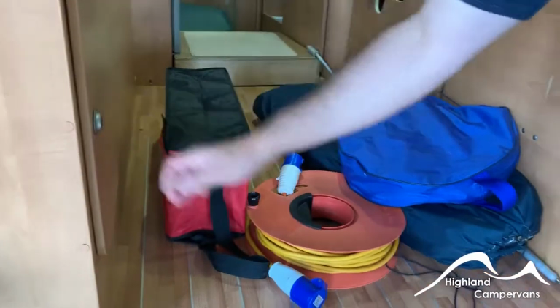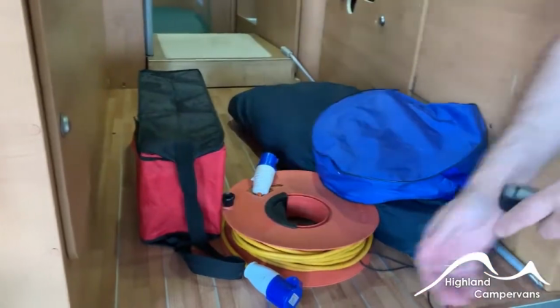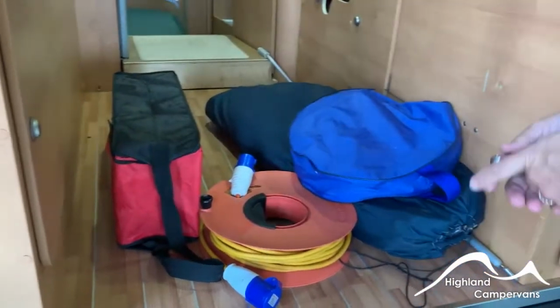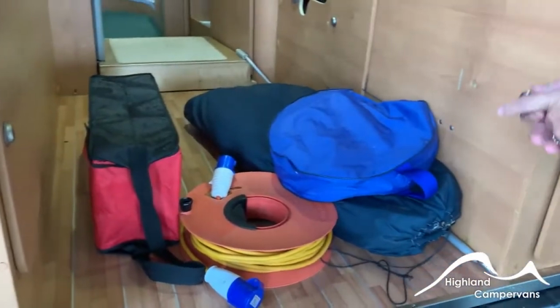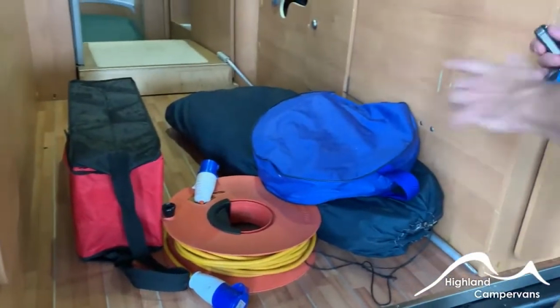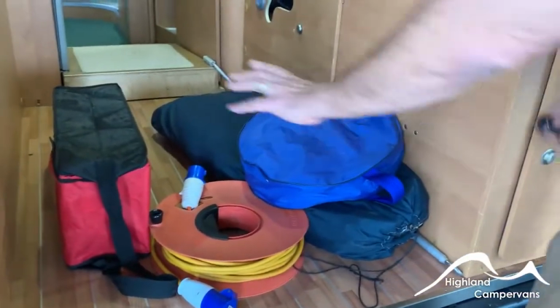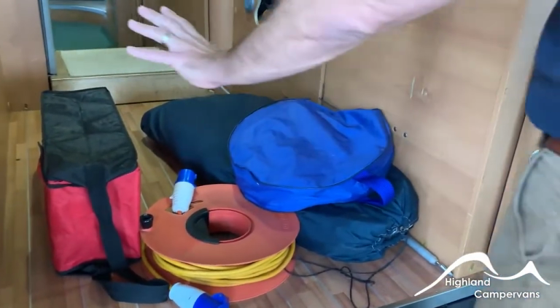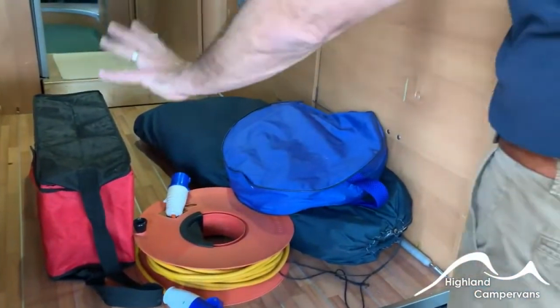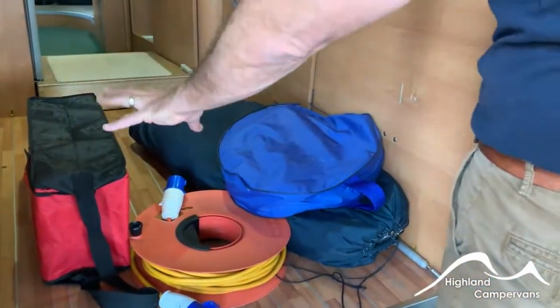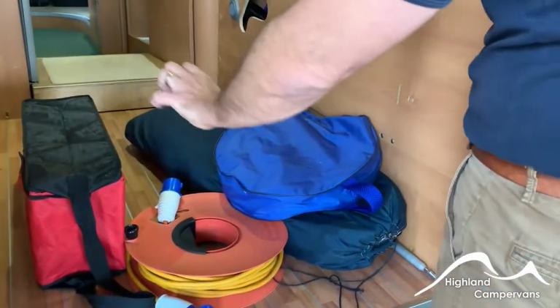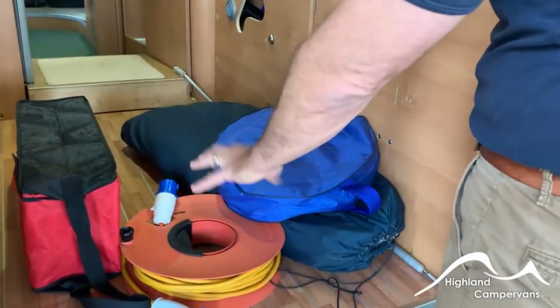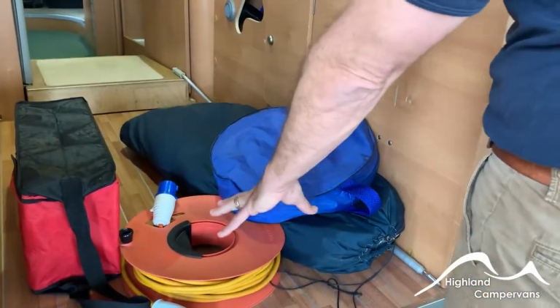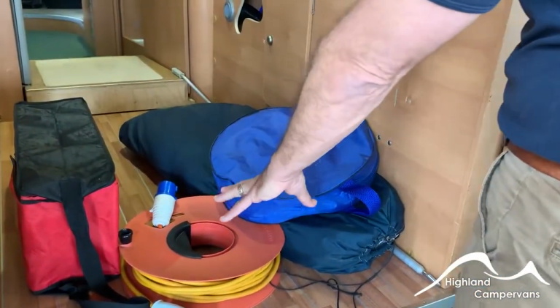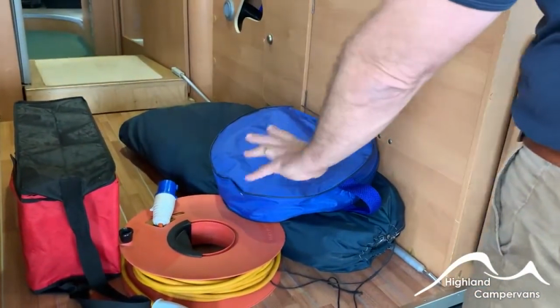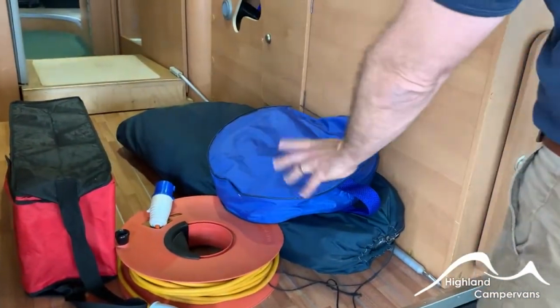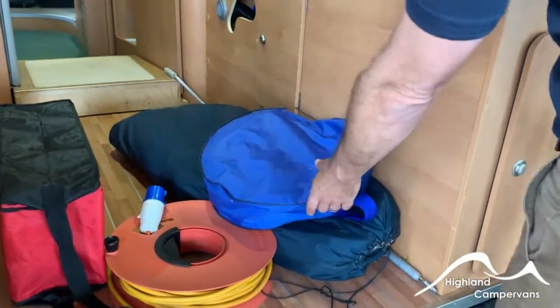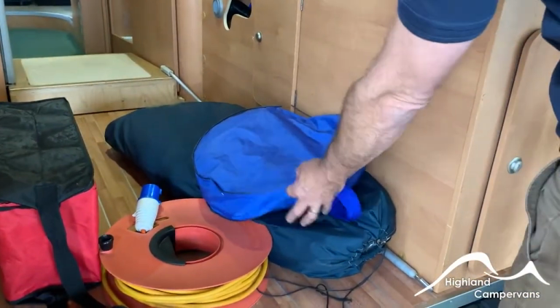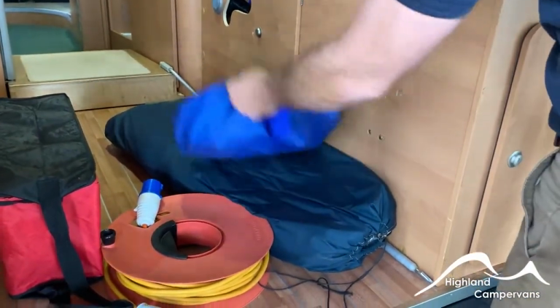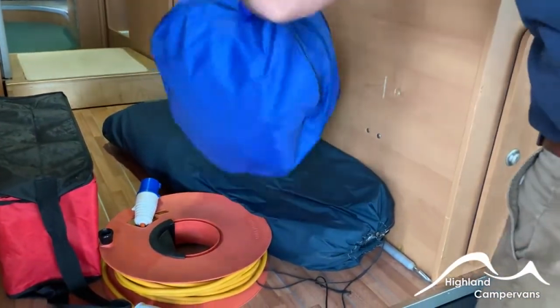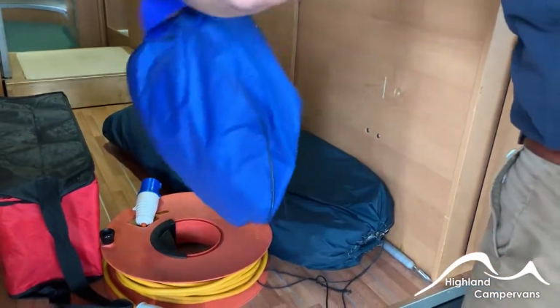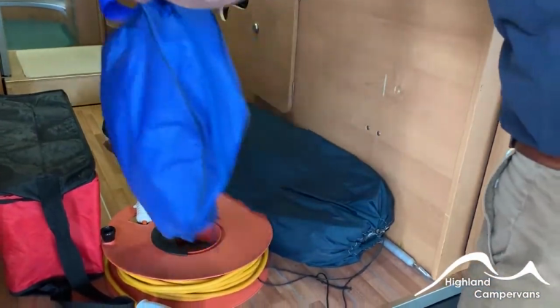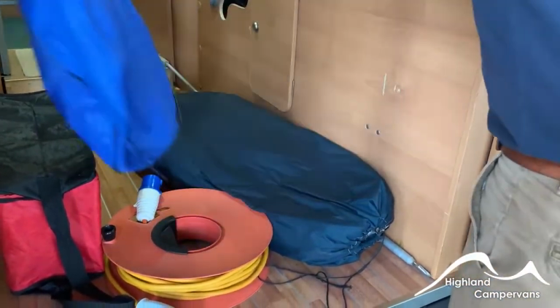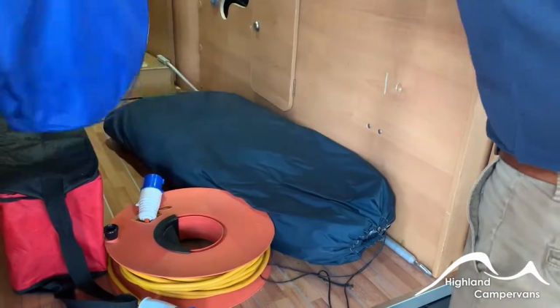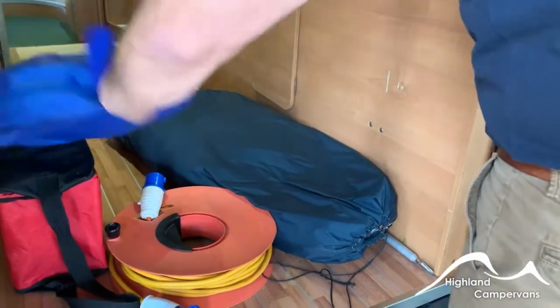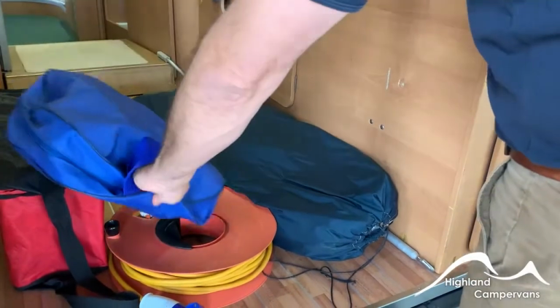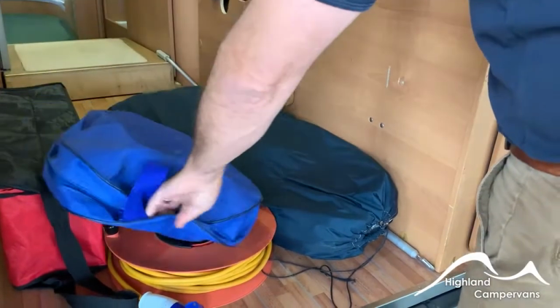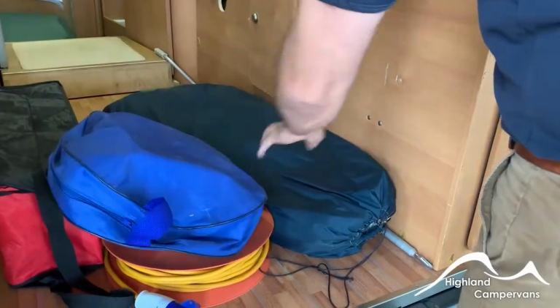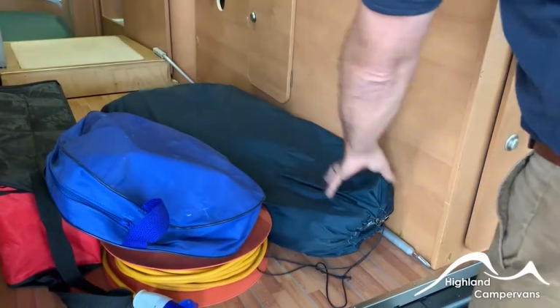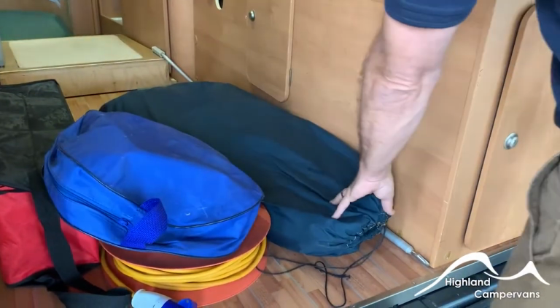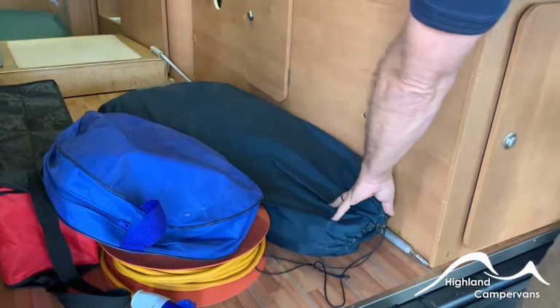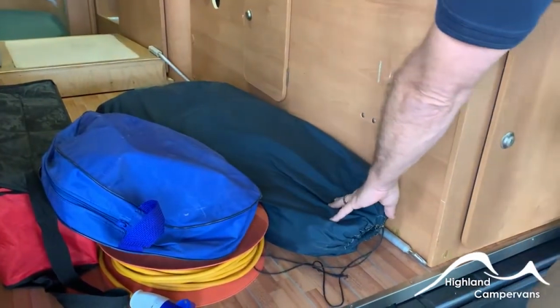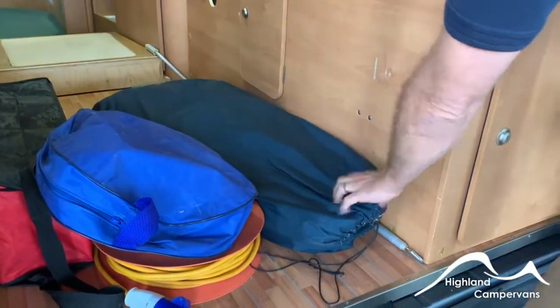Previous owners left behind for you some levelling wedges, a mains cable, and a cable bag, along with the silver screens for the cab.